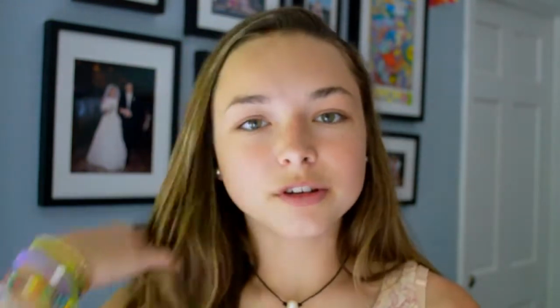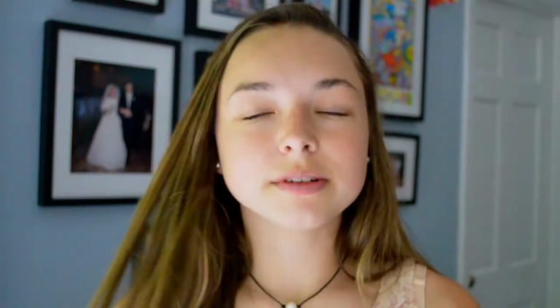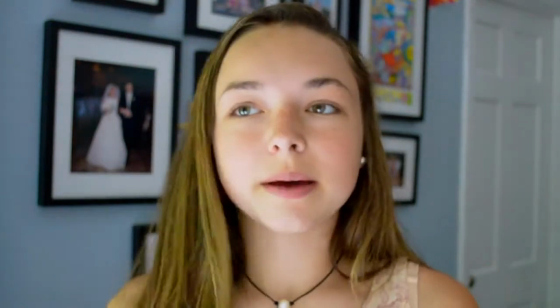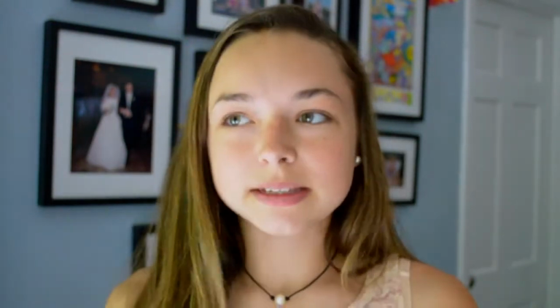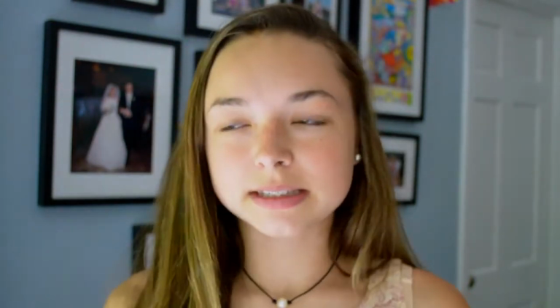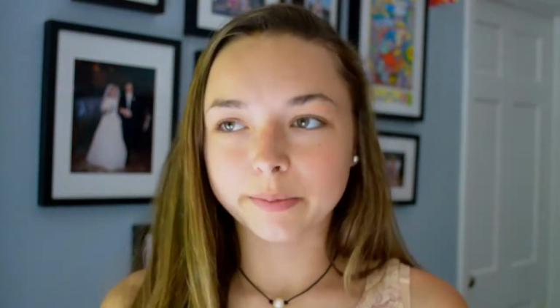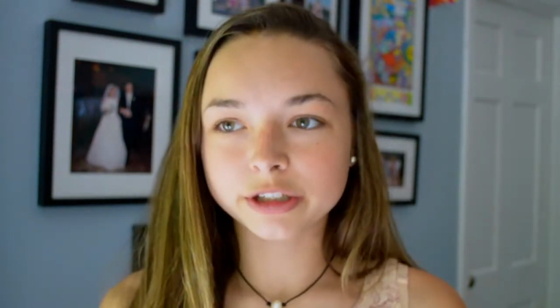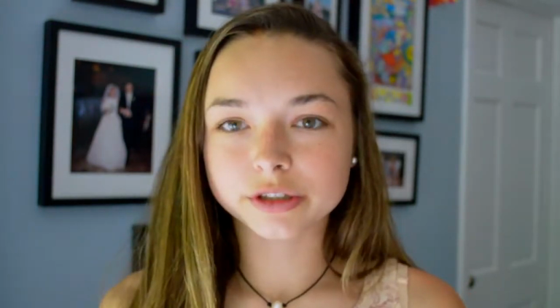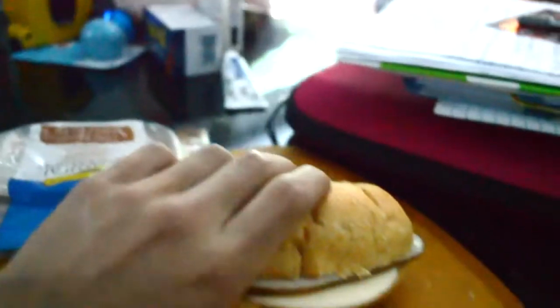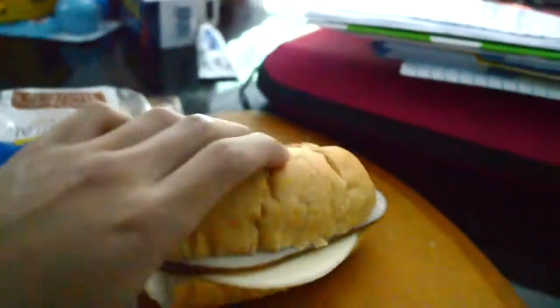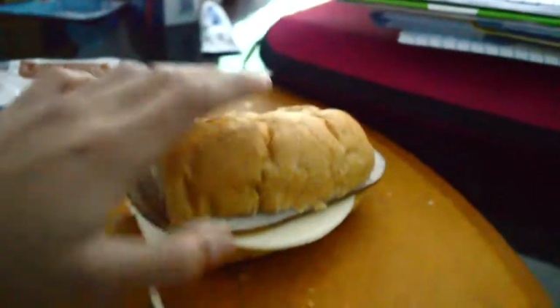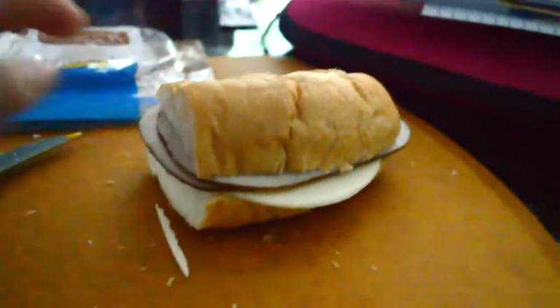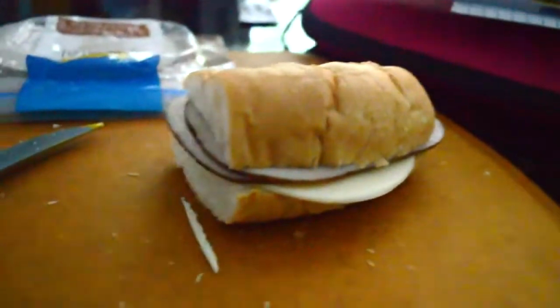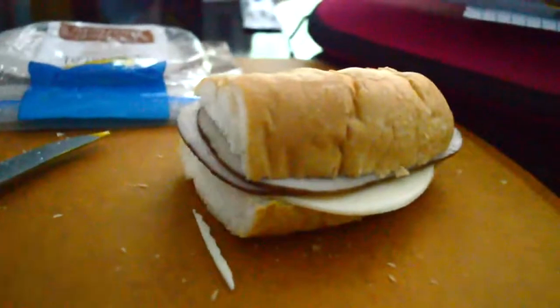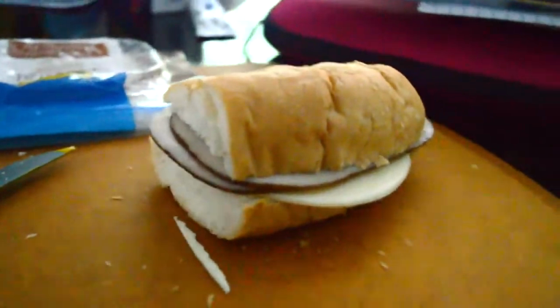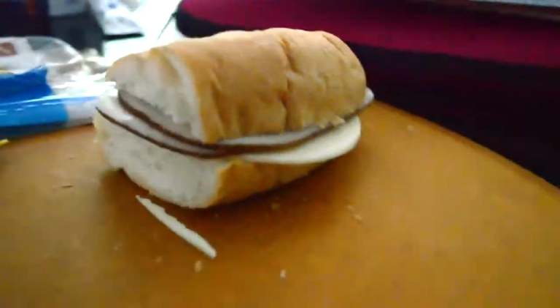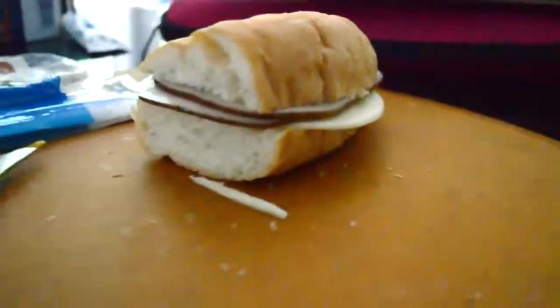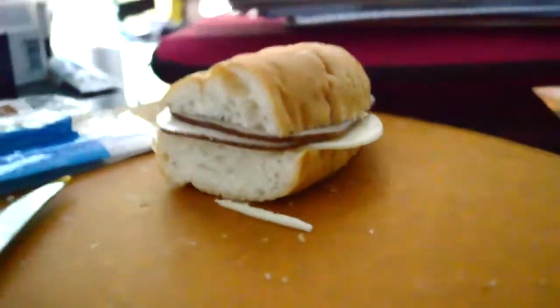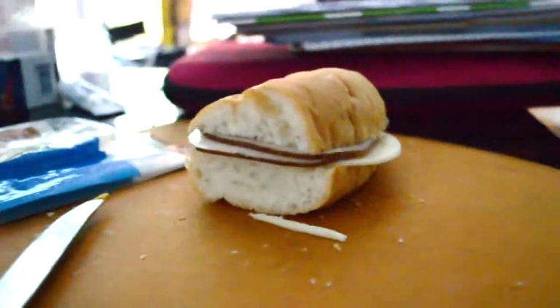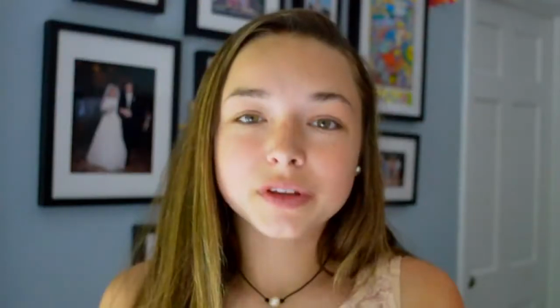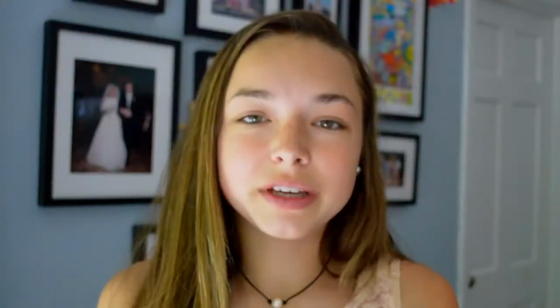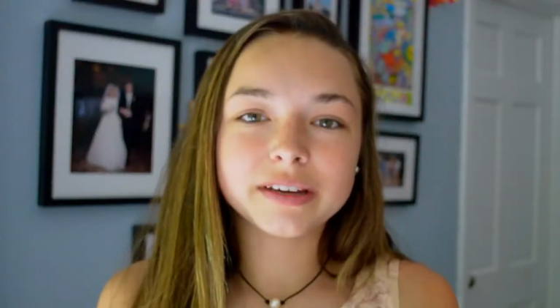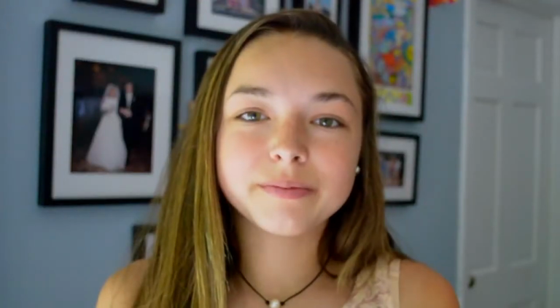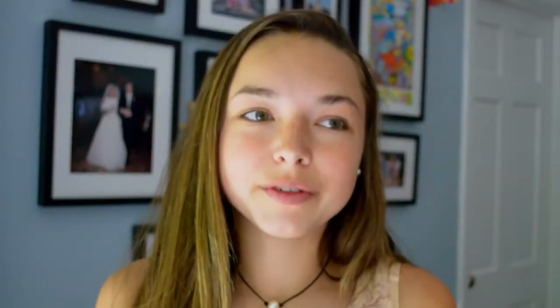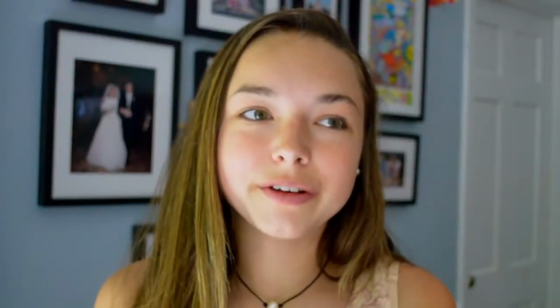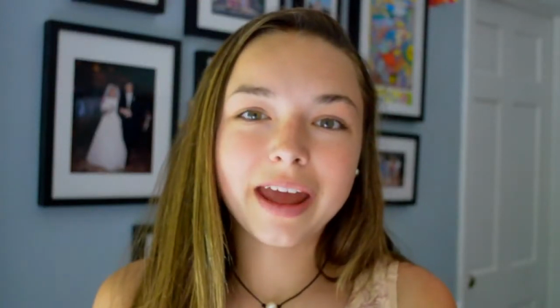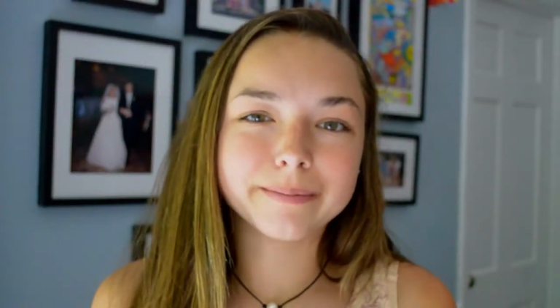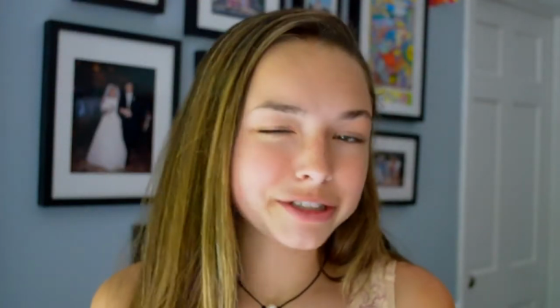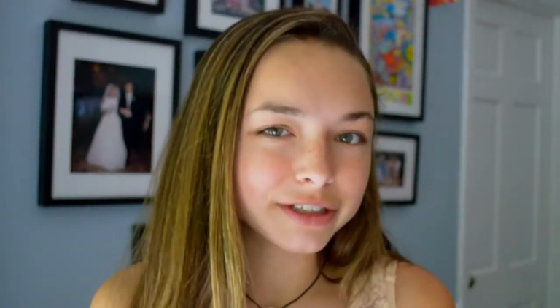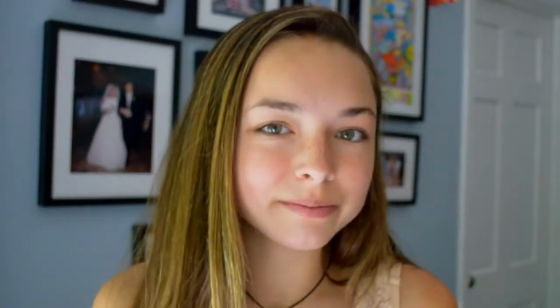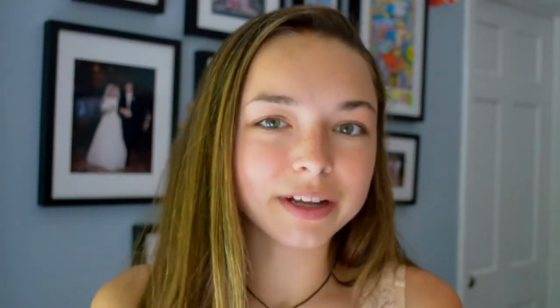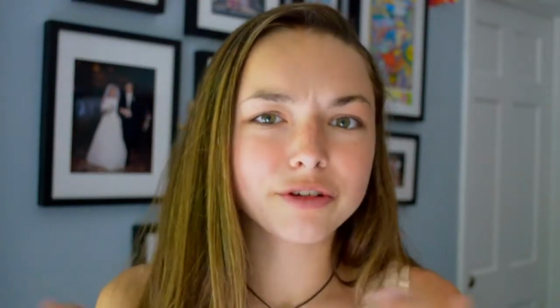Another one you can do is a basic sandwich. On my sandwich I like to do turkey, provolone, and mustard, but you can really change it up.